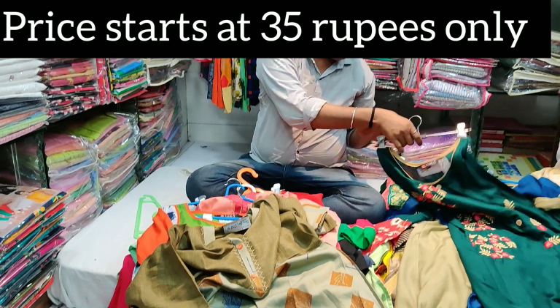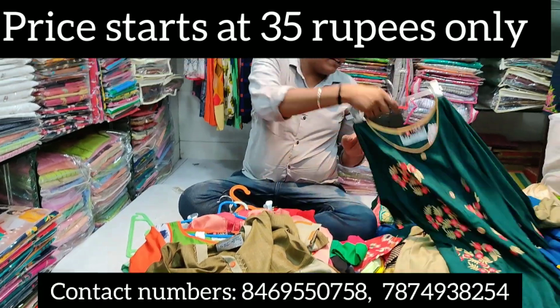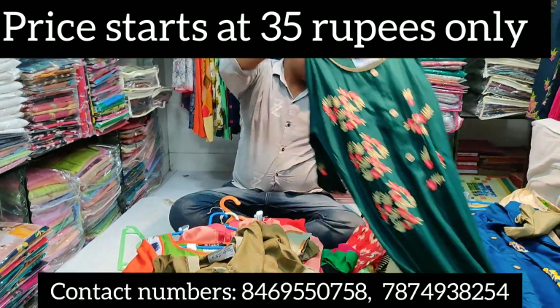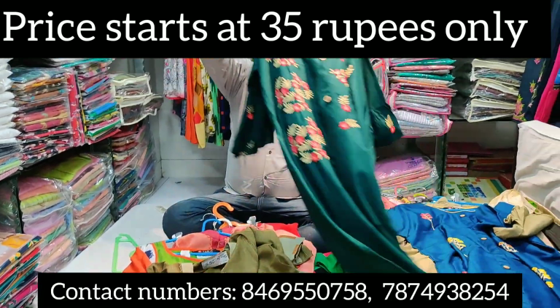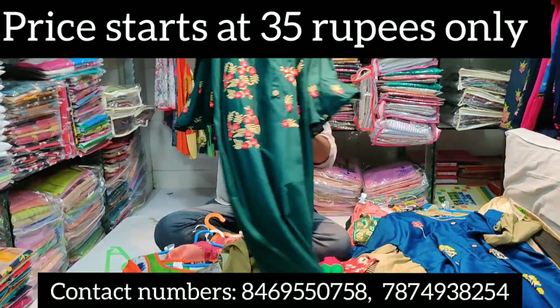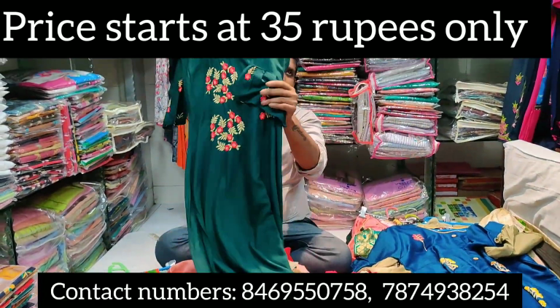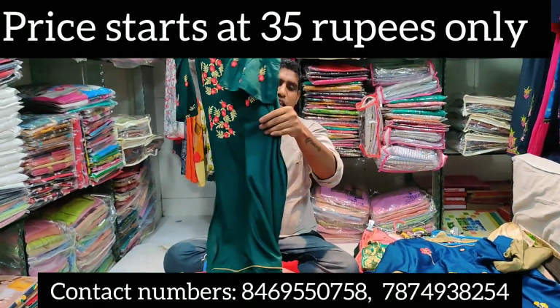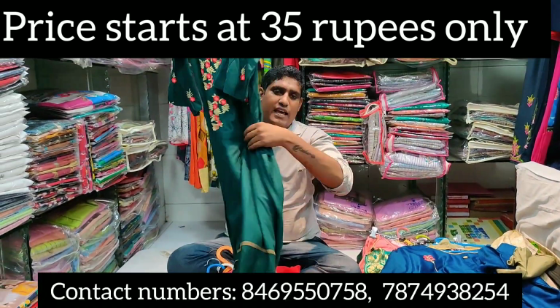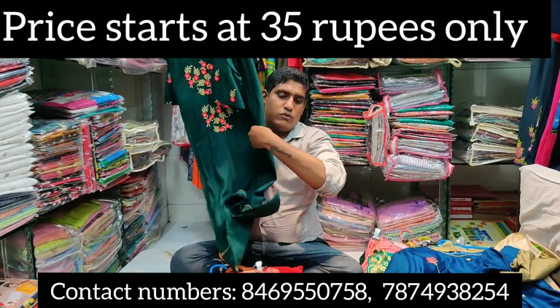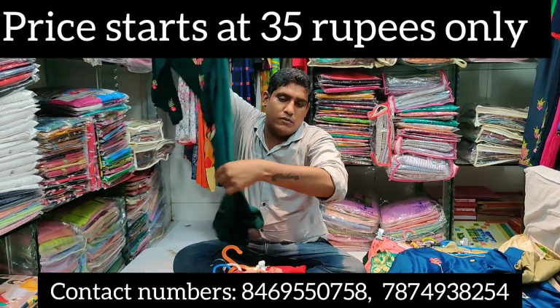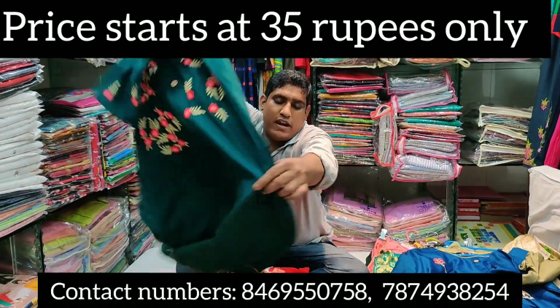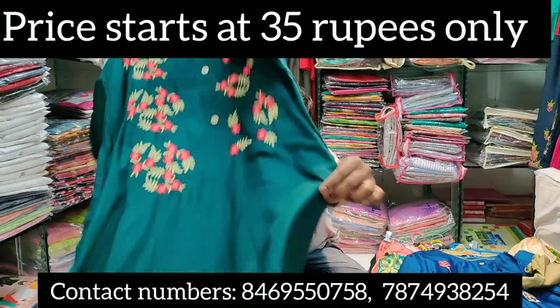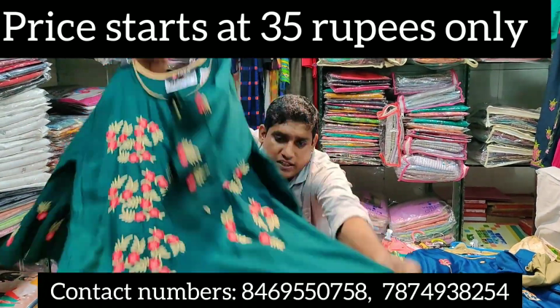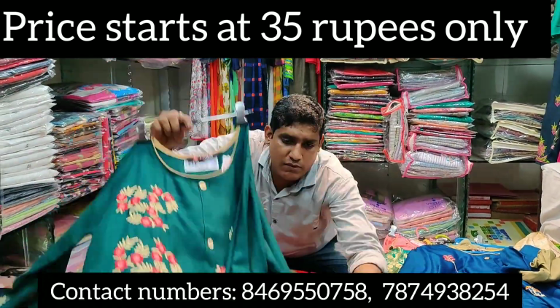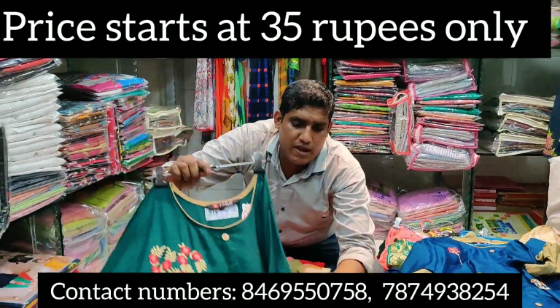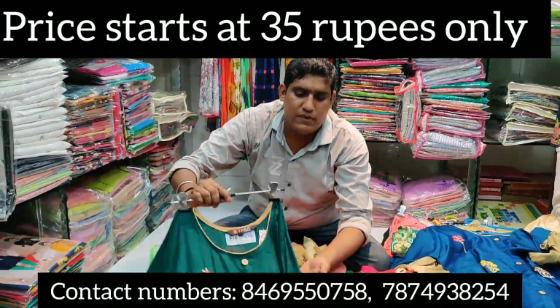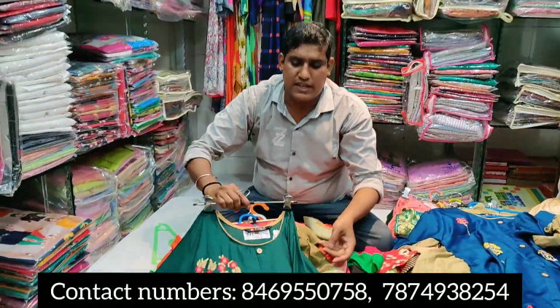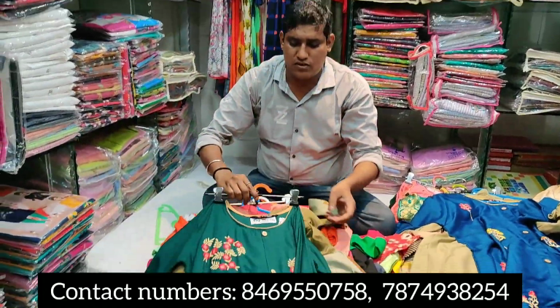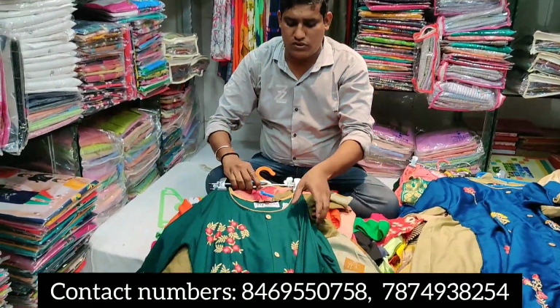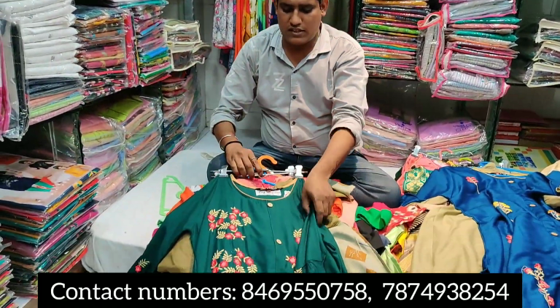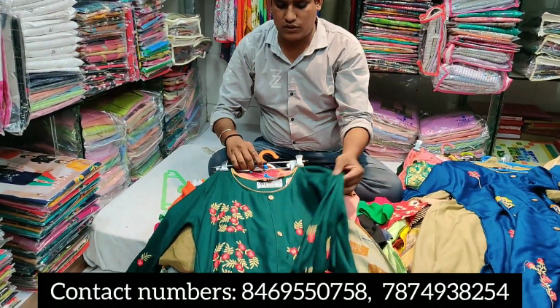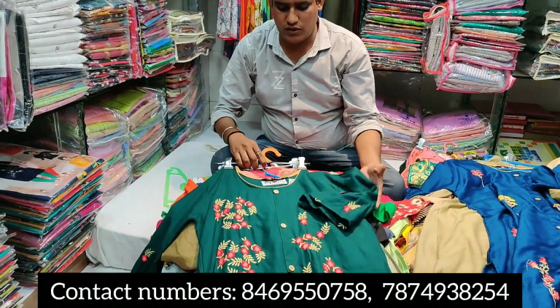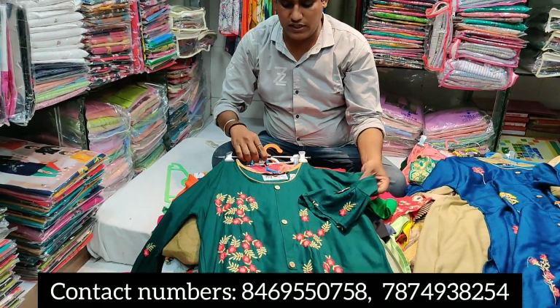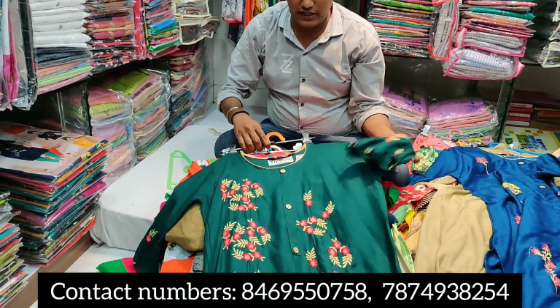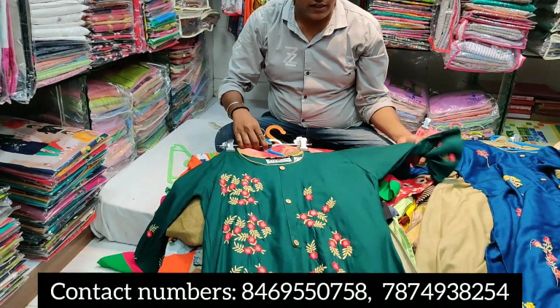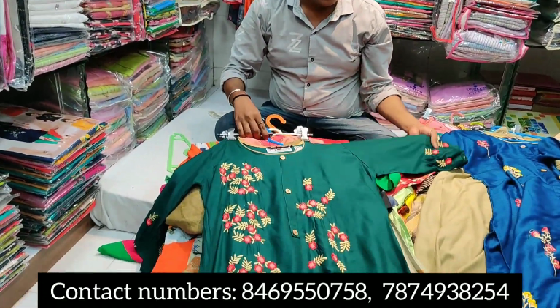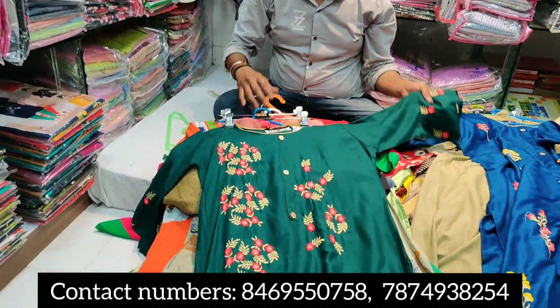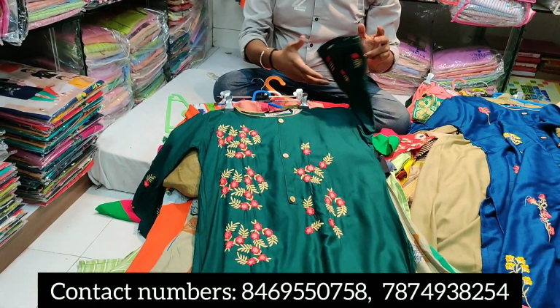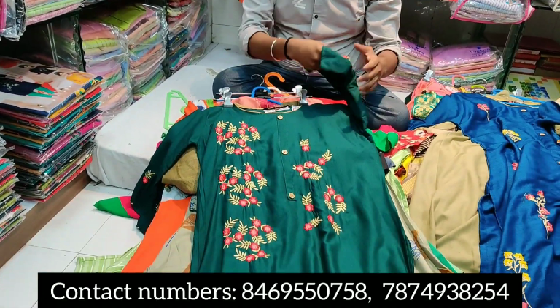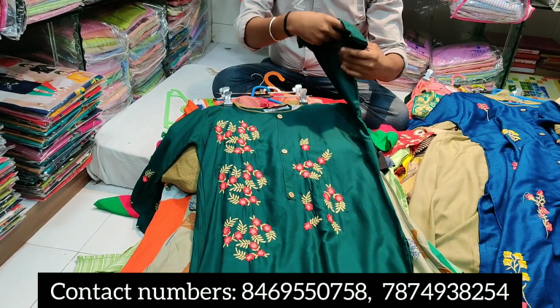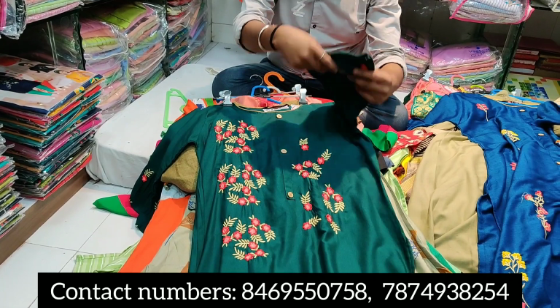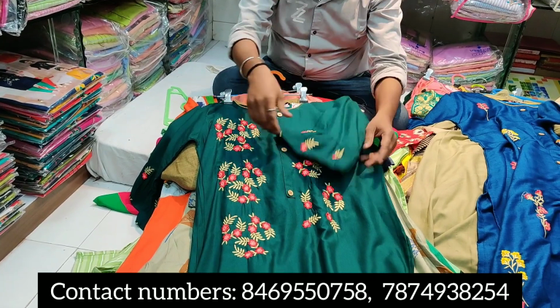Hi guys, welcome back to my channel. I have an exclusive collection of kurtis.